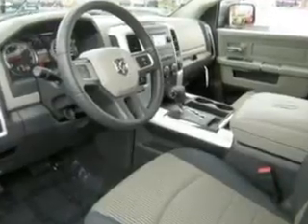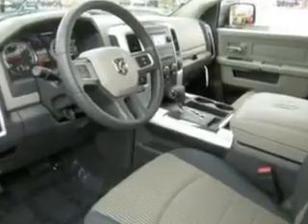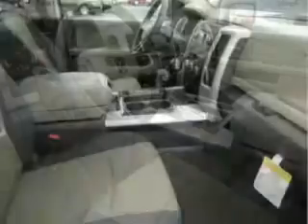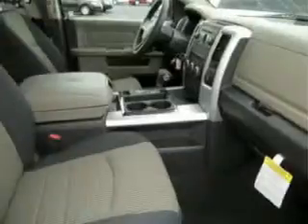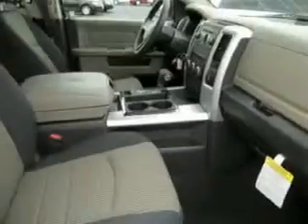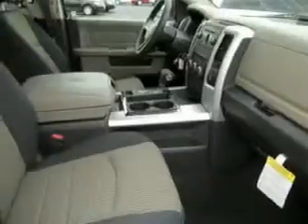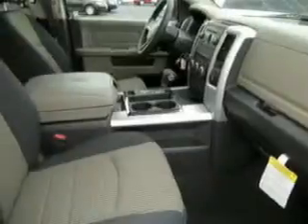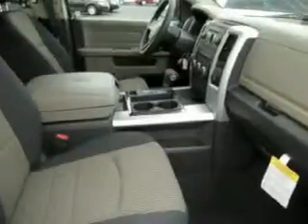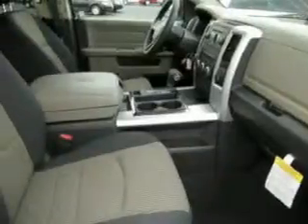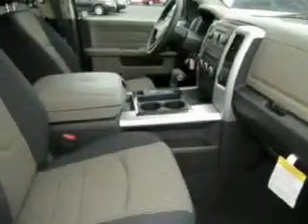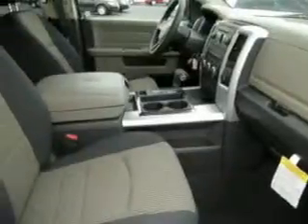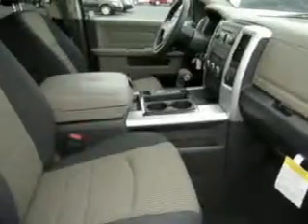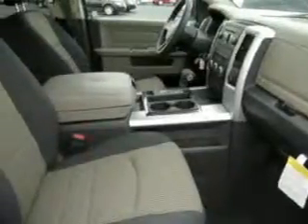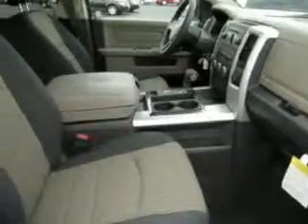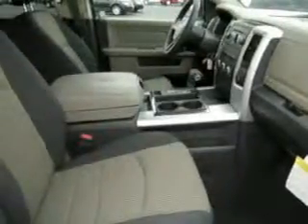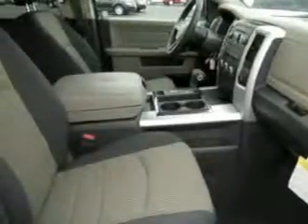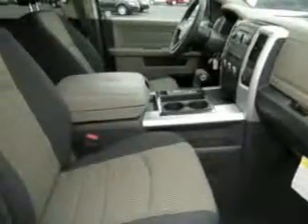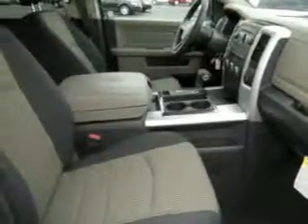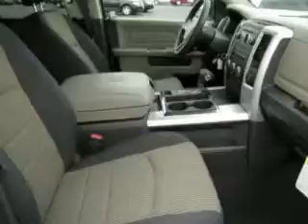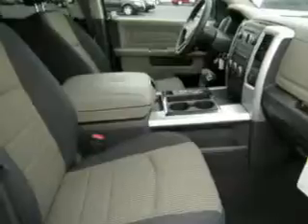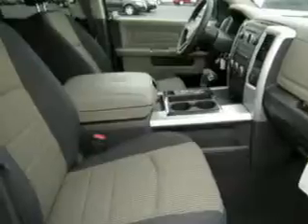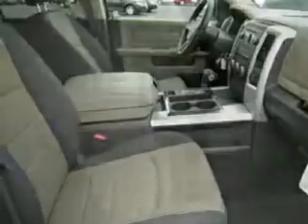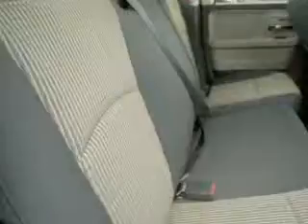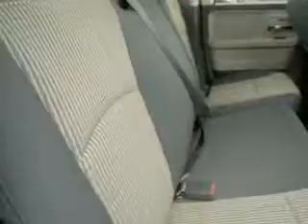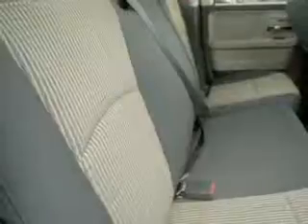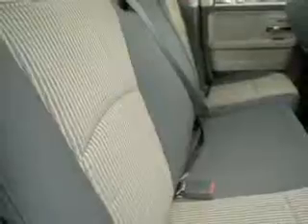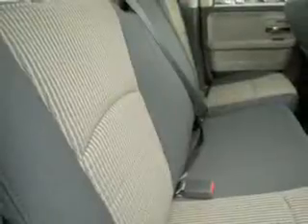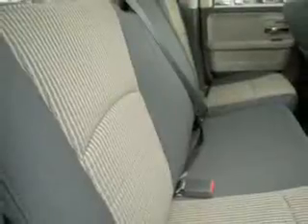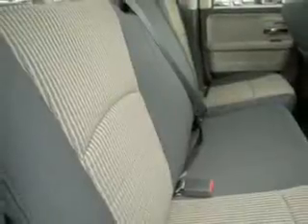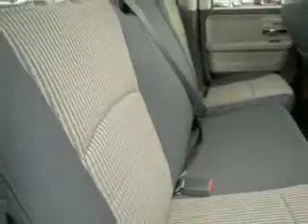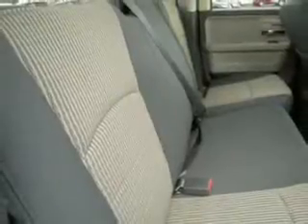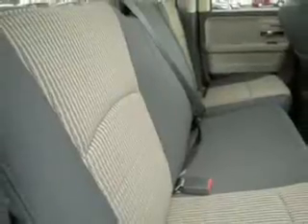We would love to talk to you more about this Ram 1500 truck. Please contact us for more information.